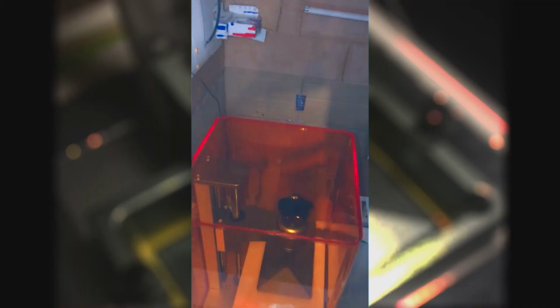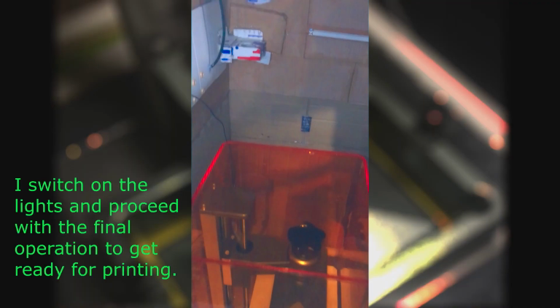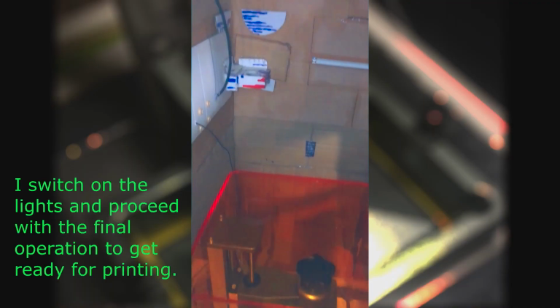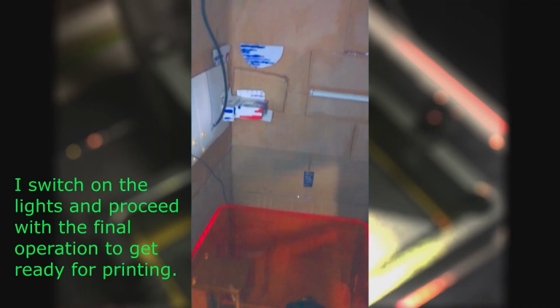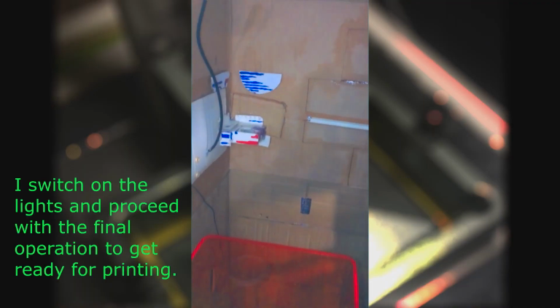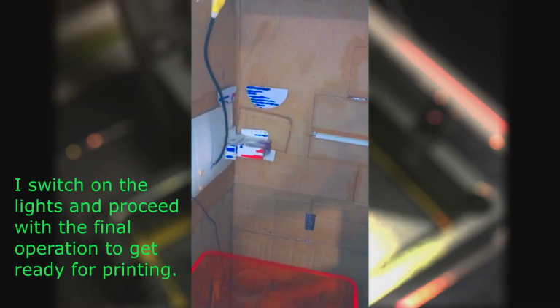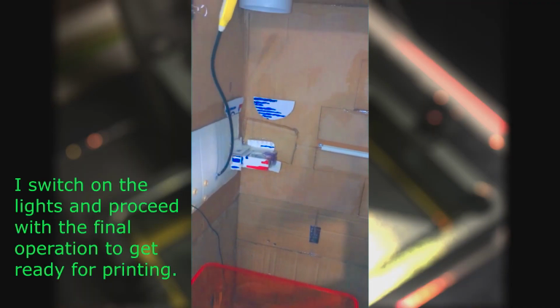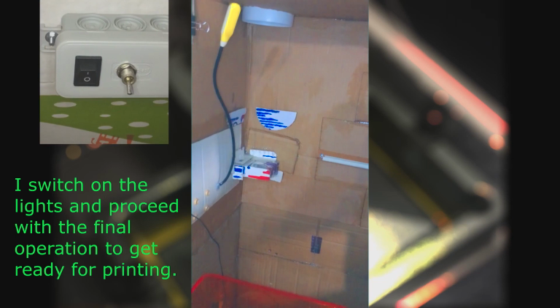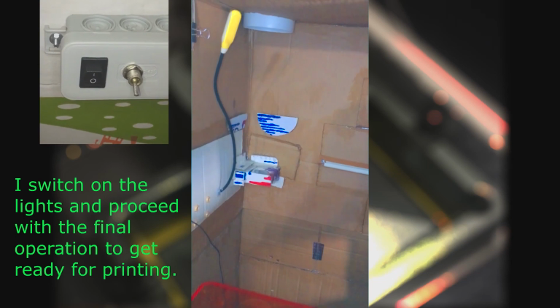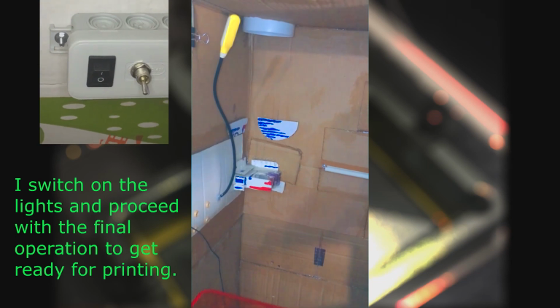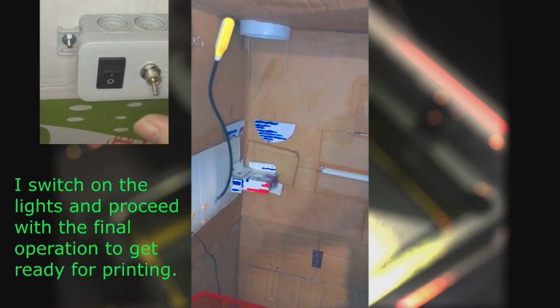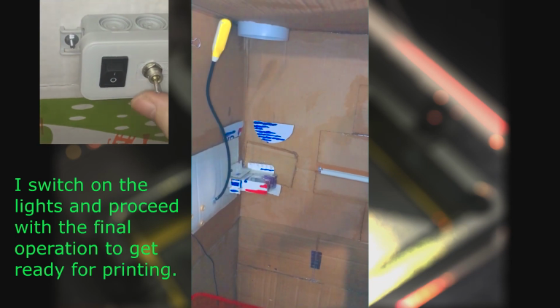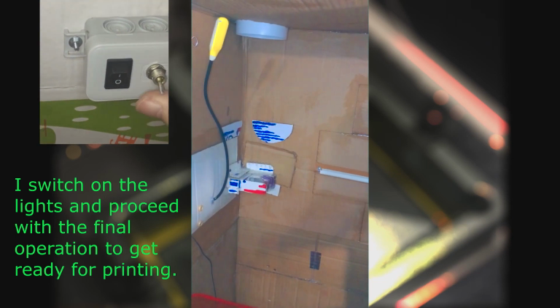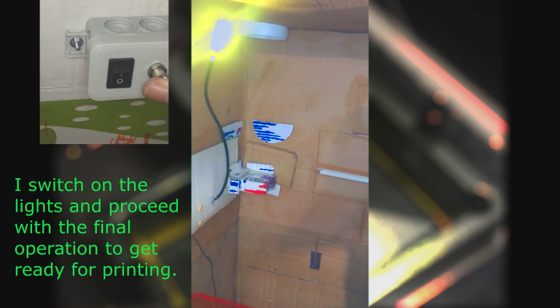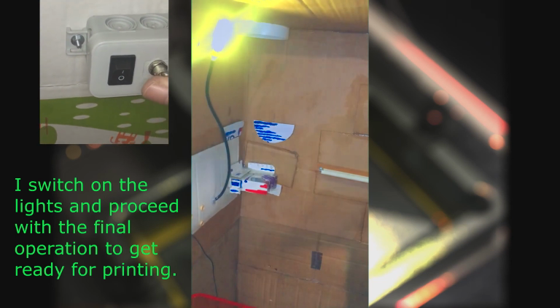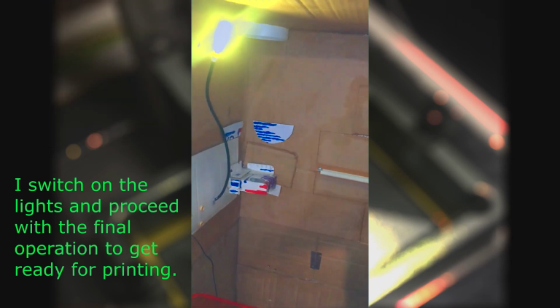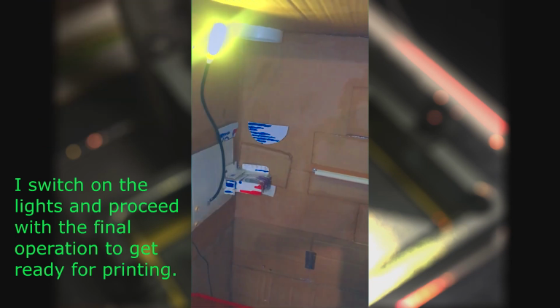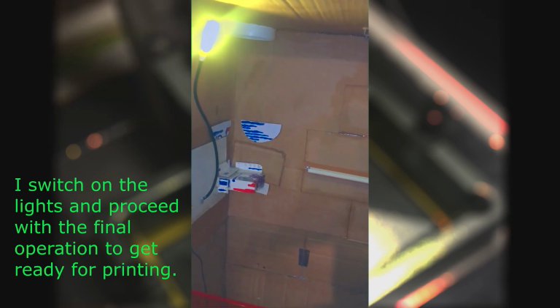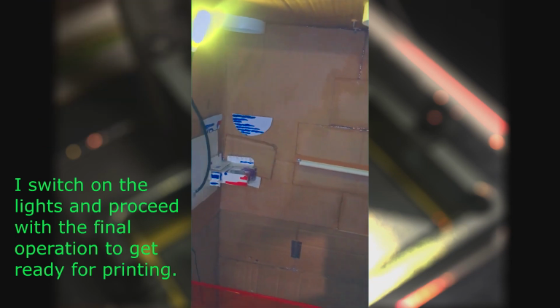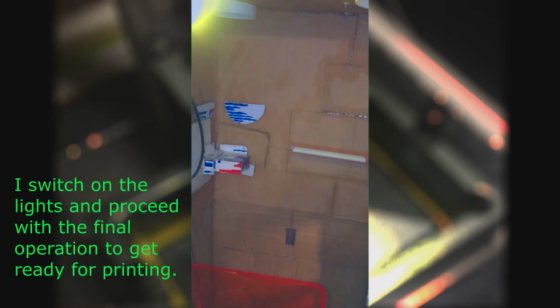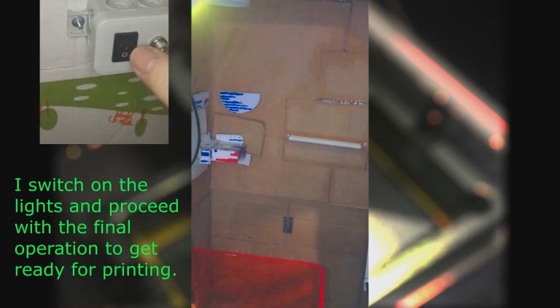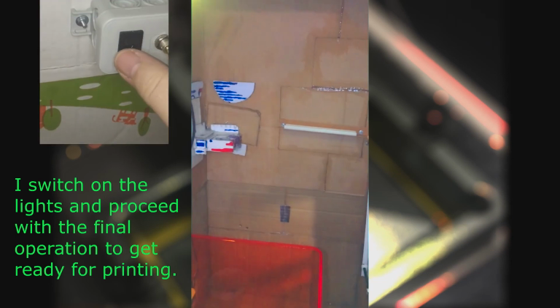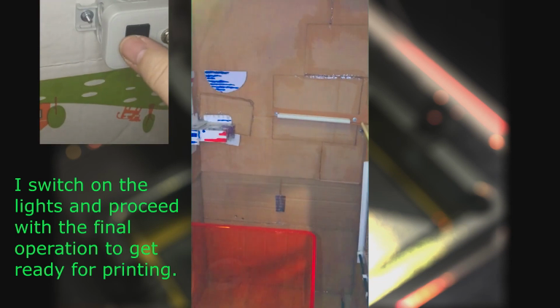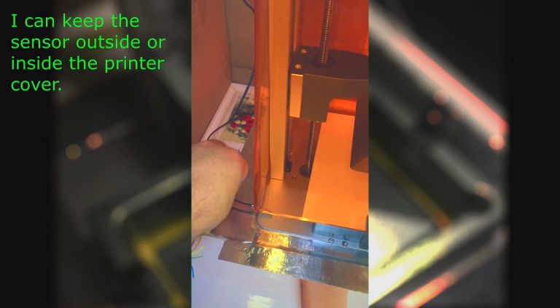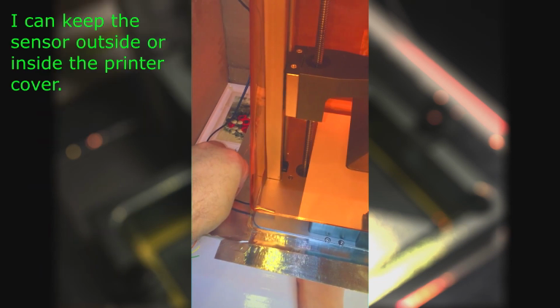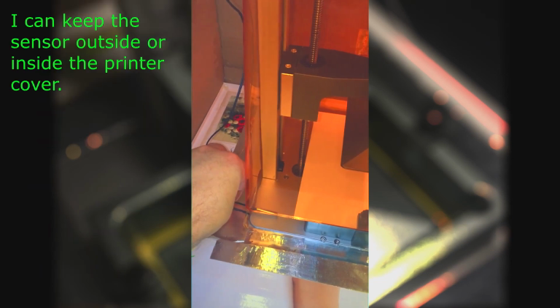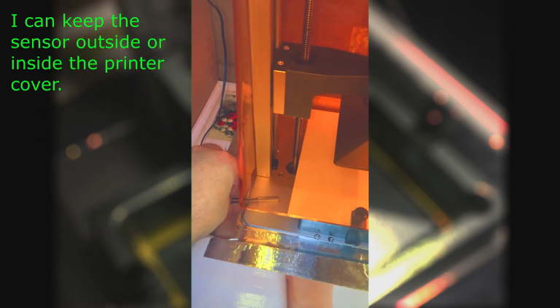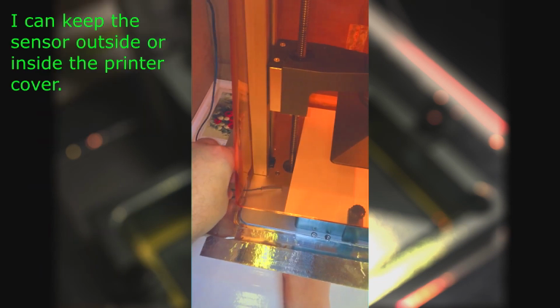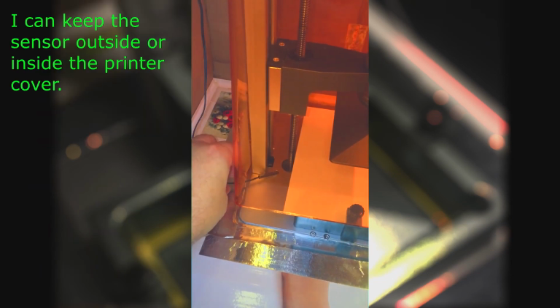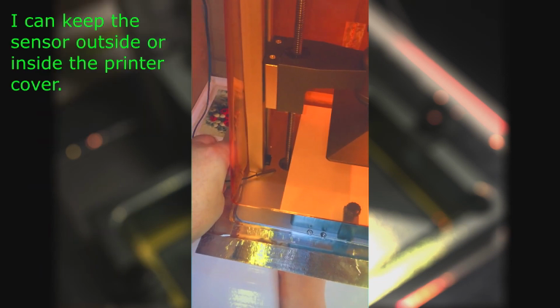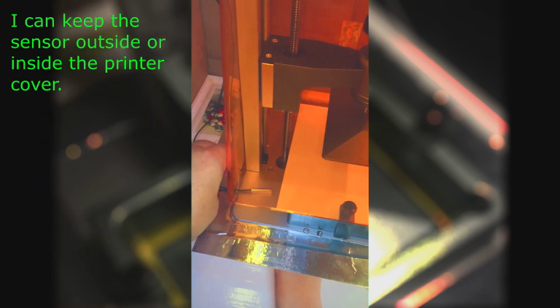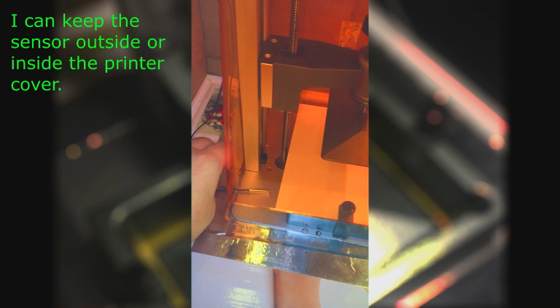I switch on the lights and proceed with the final operation to get ready for printing, with the printer cover placed outside or inside.